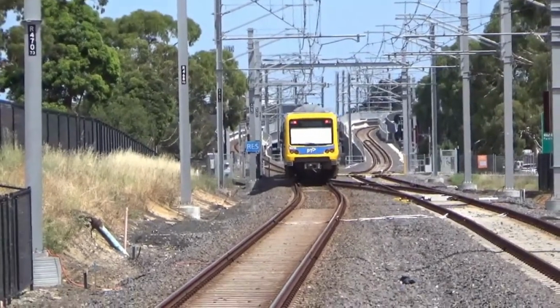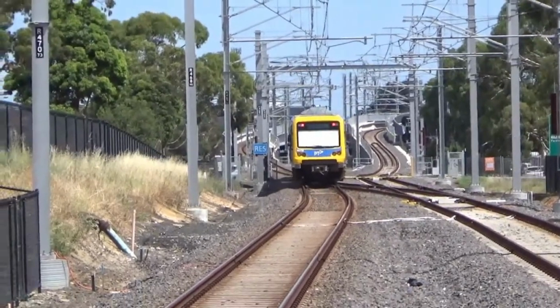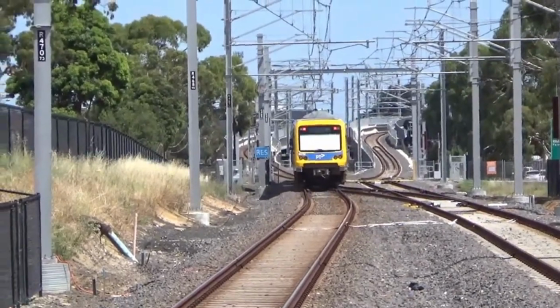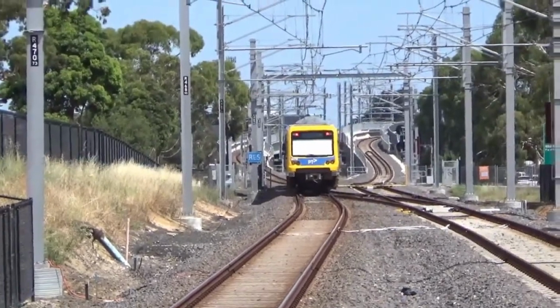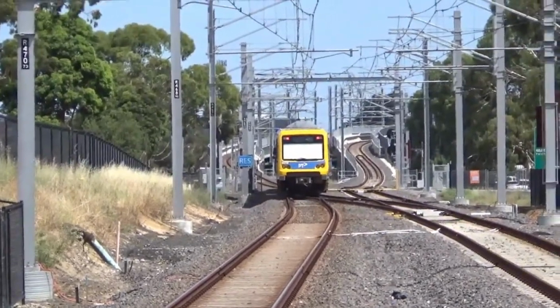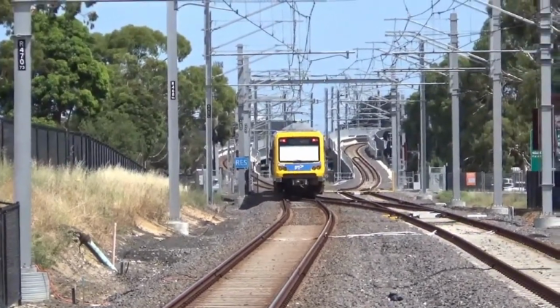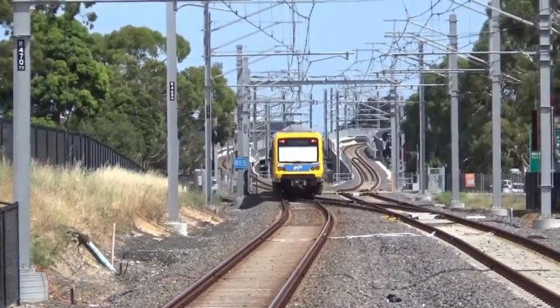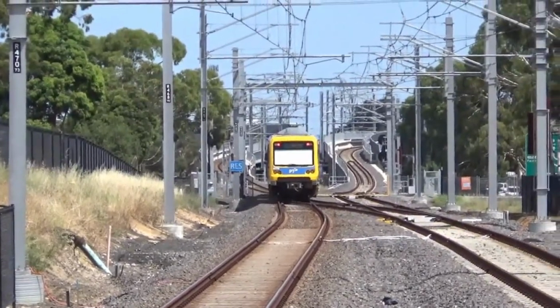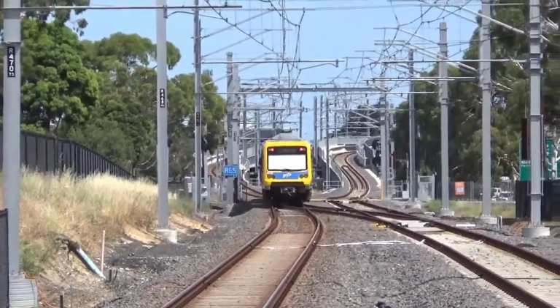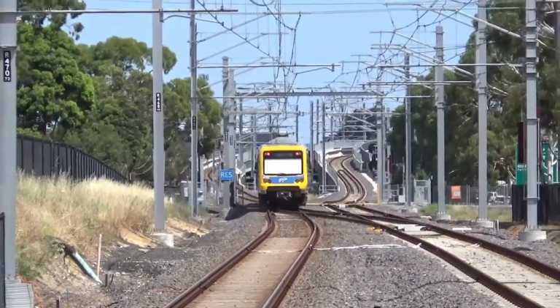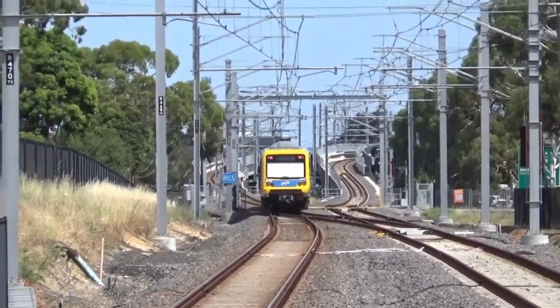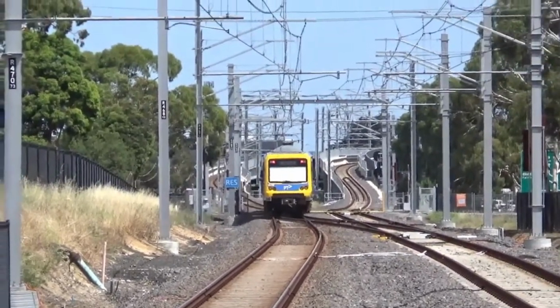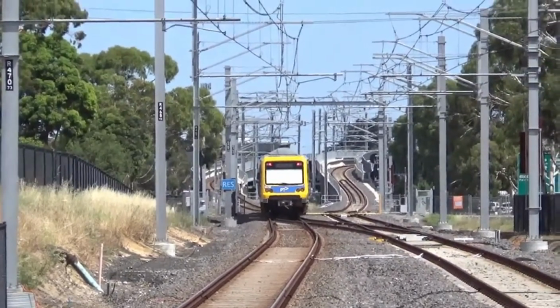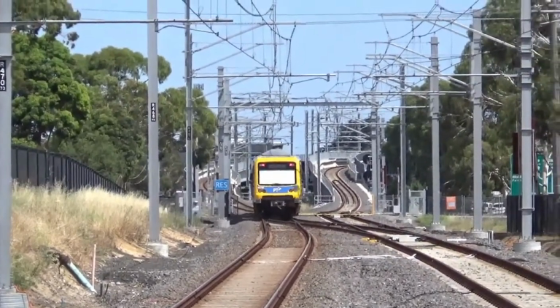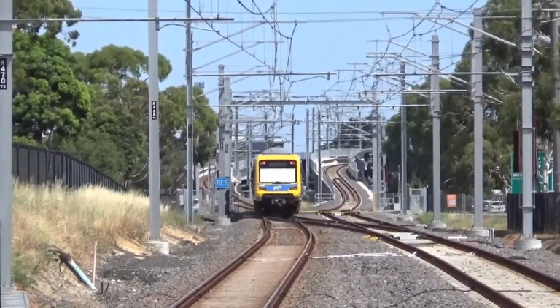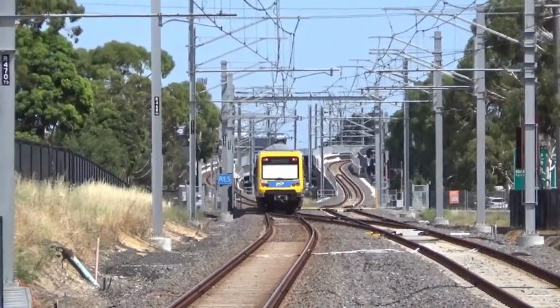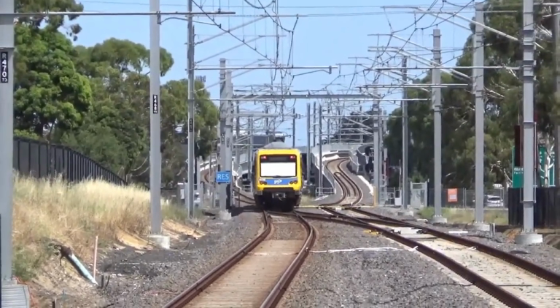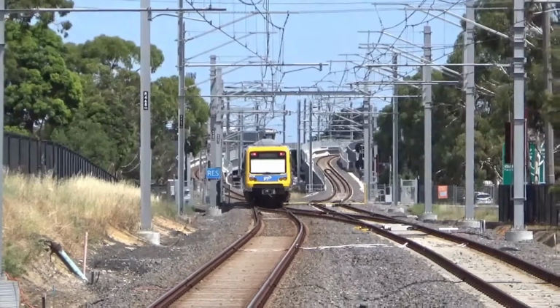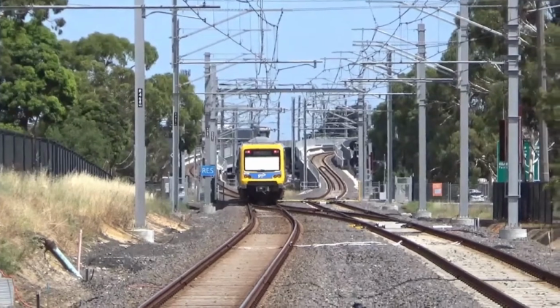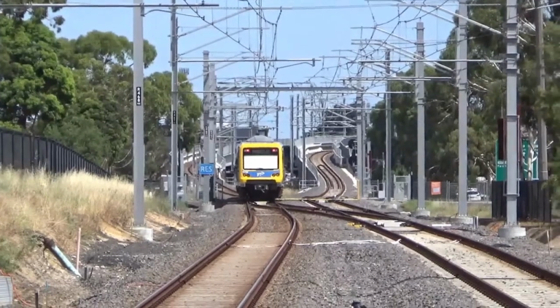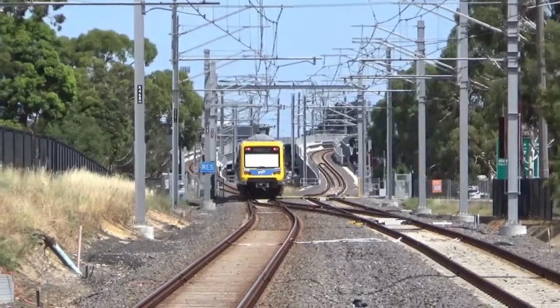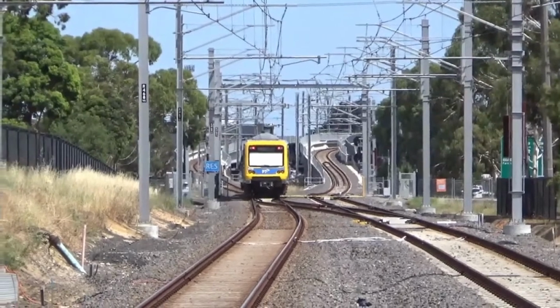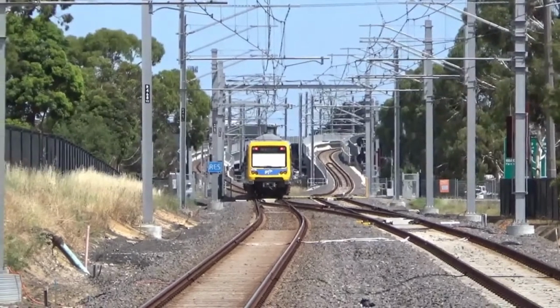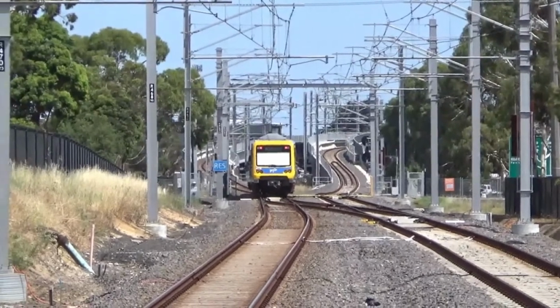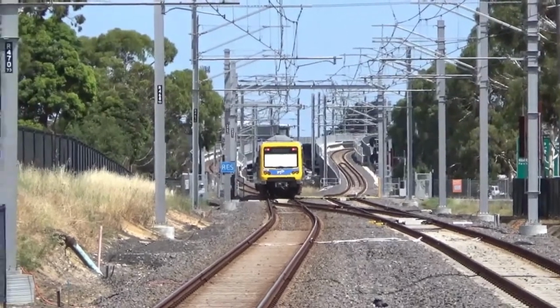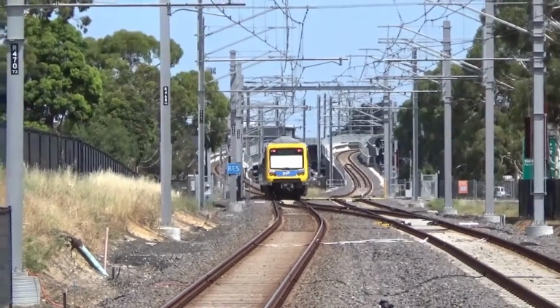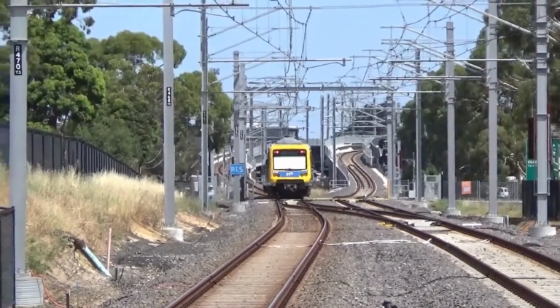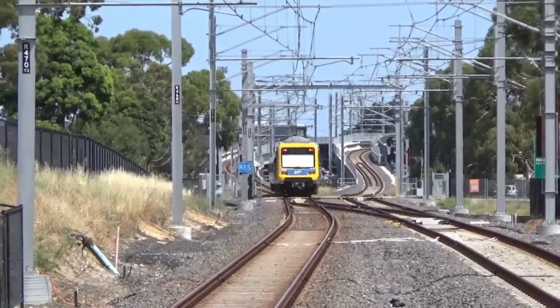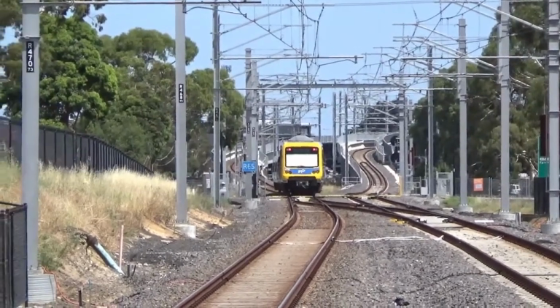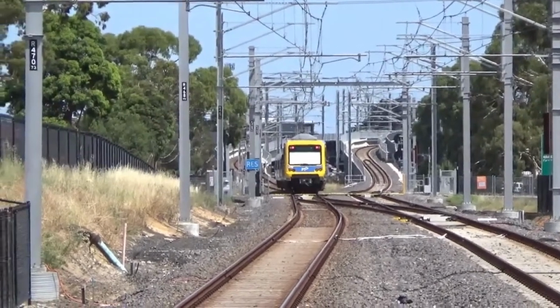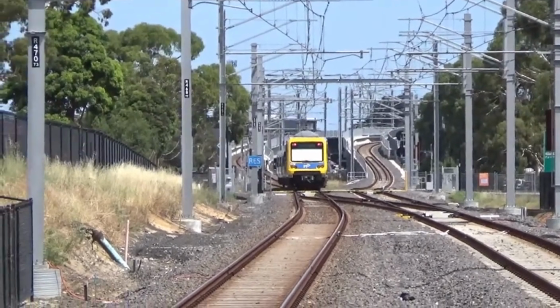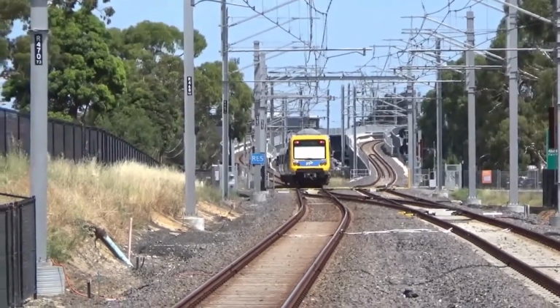So I guess that means trains can terminate here, or at Reservoir.